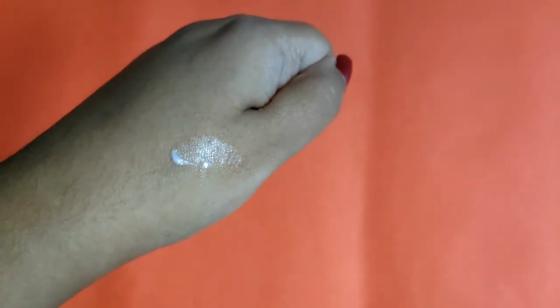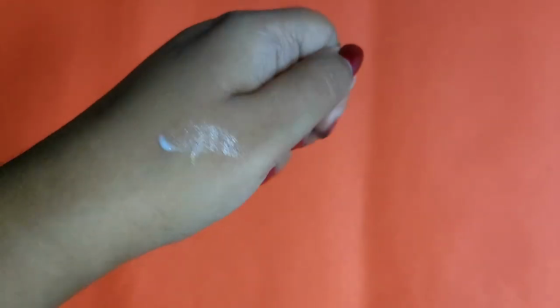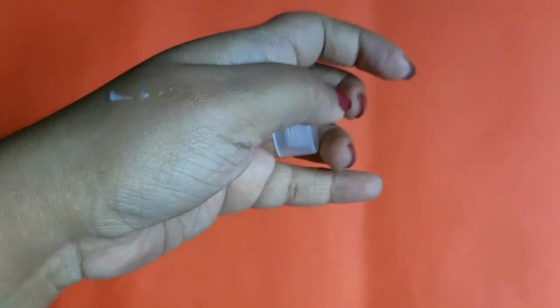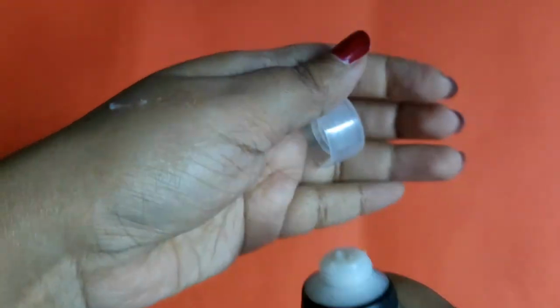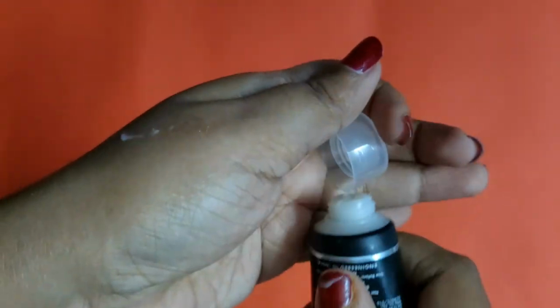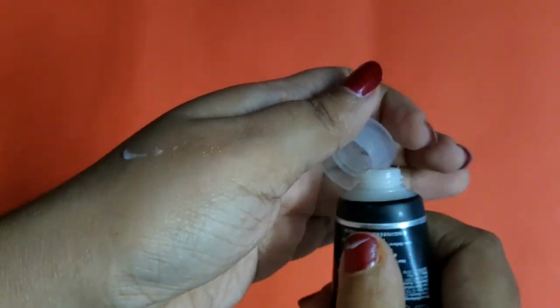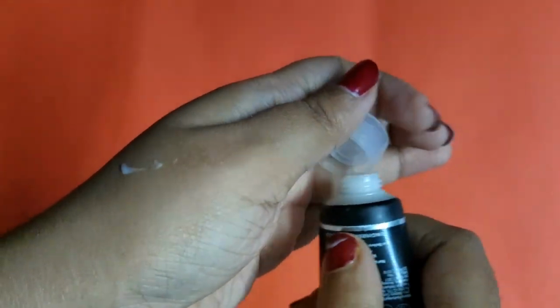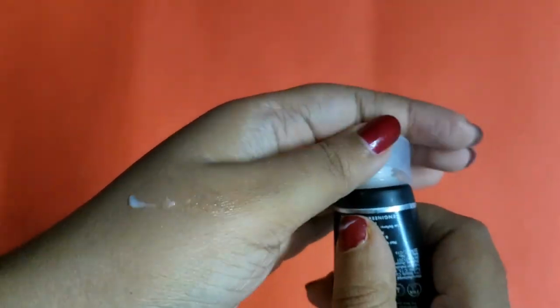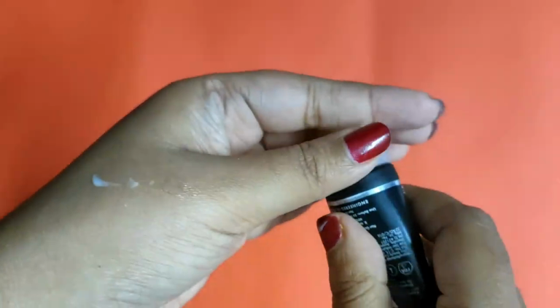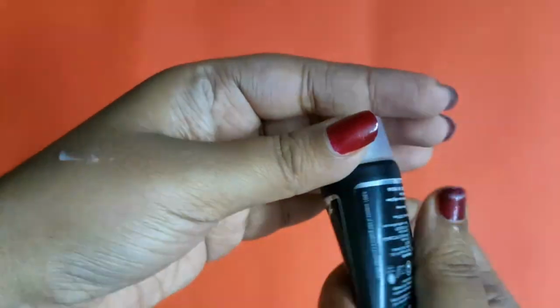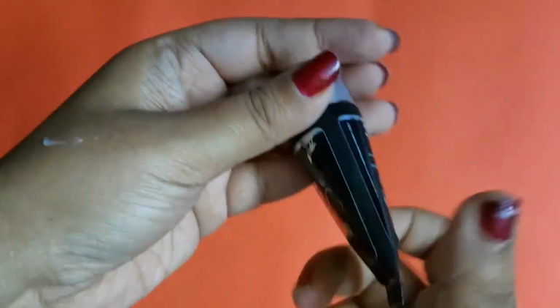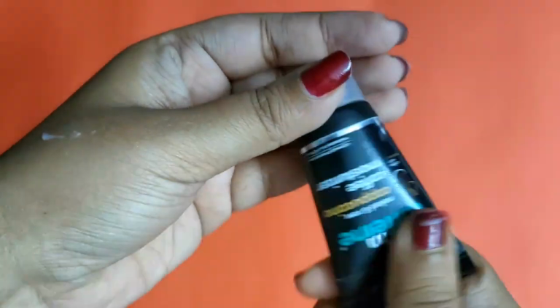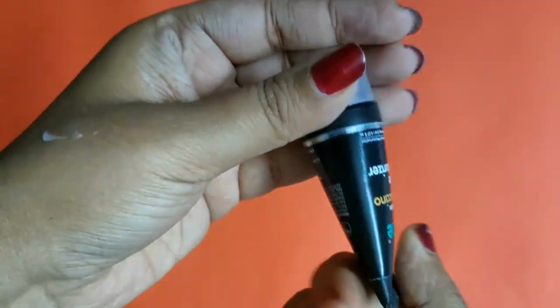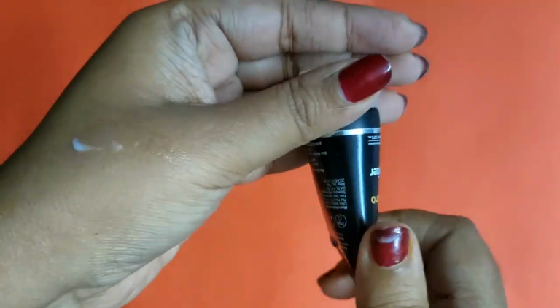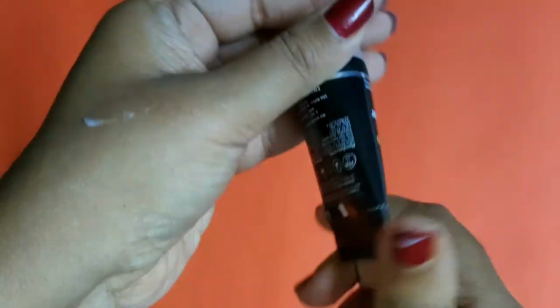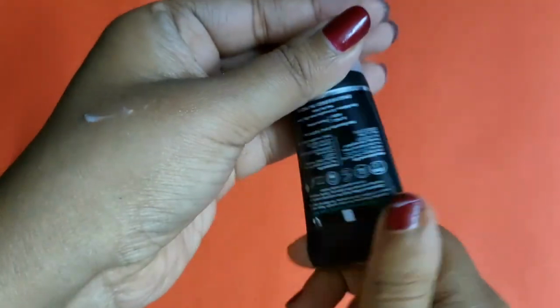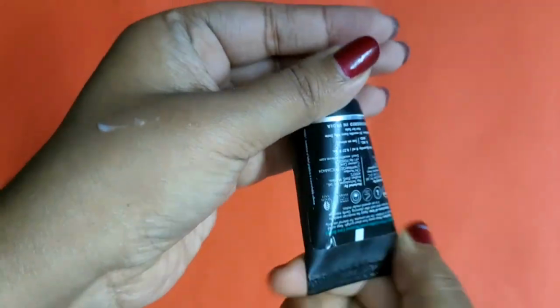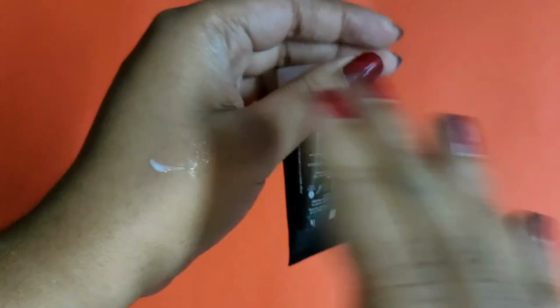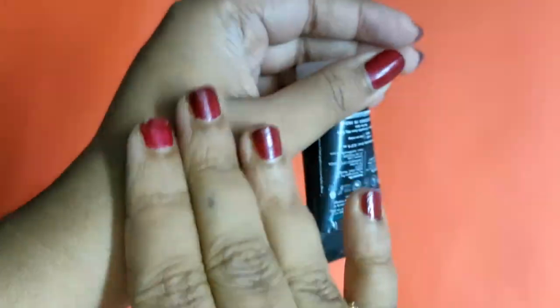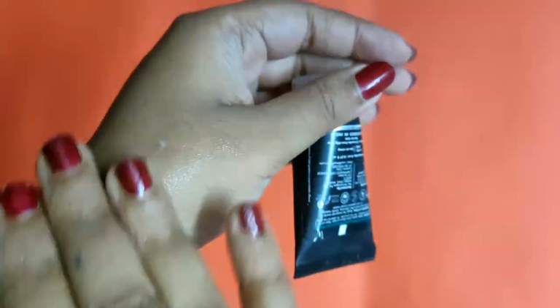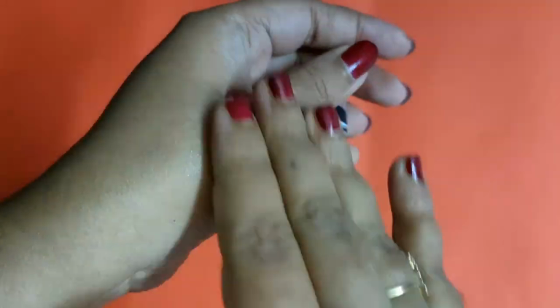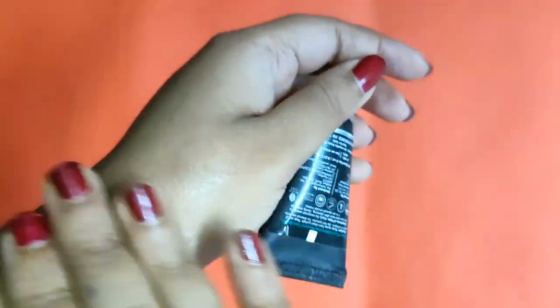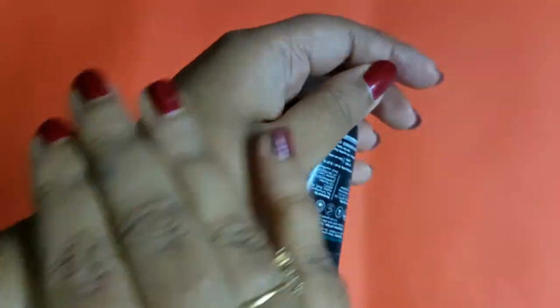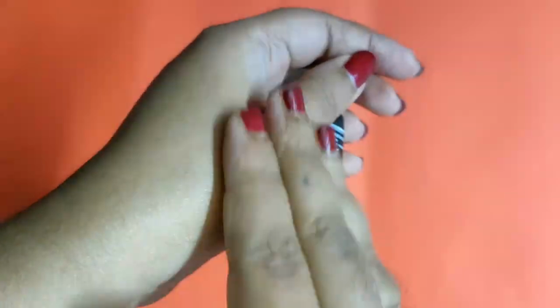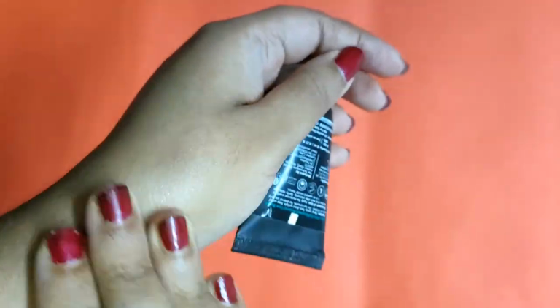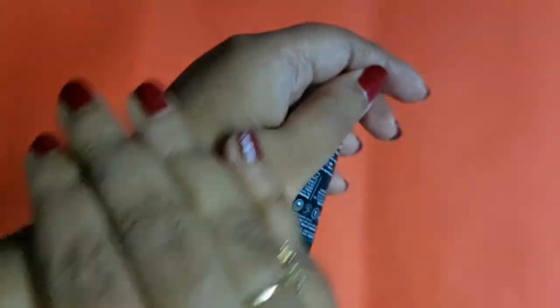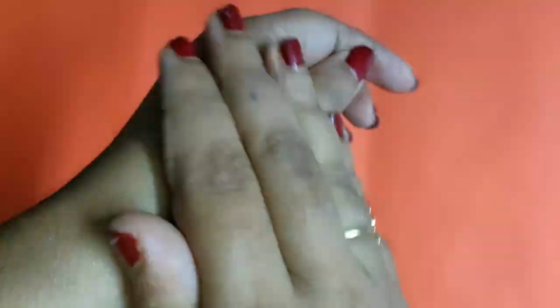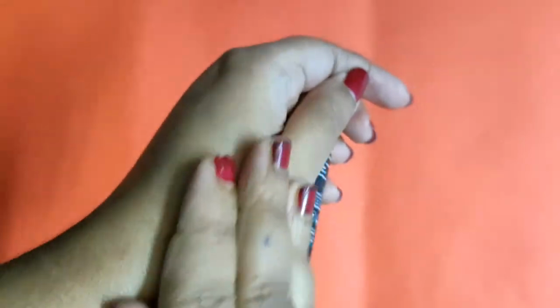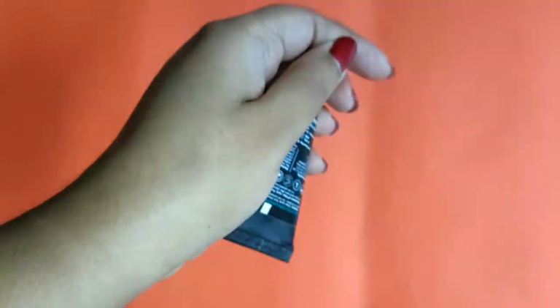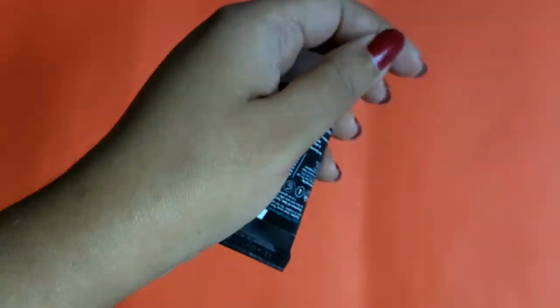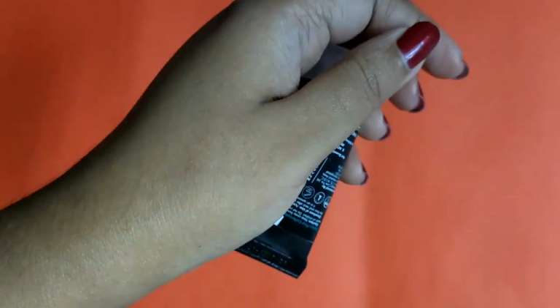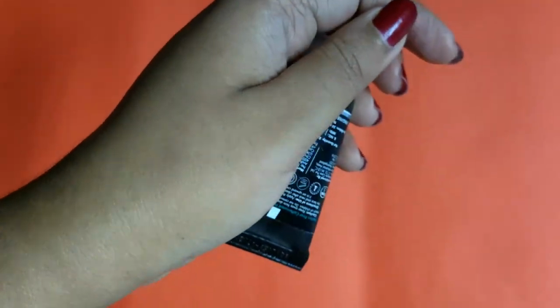The smell is also like coffee. I'll leave the link for the bigger size of this in the description box — you can check it out if you like.